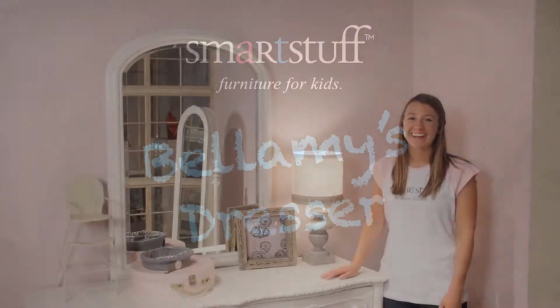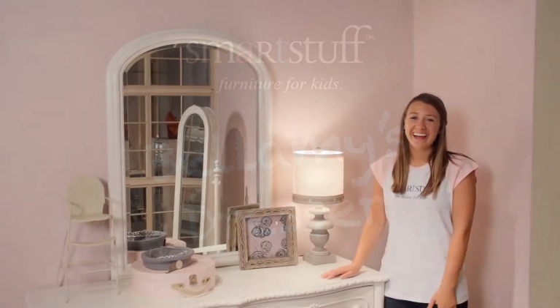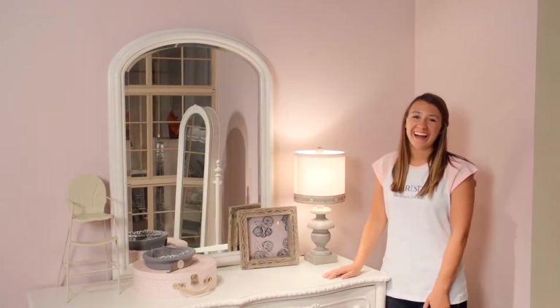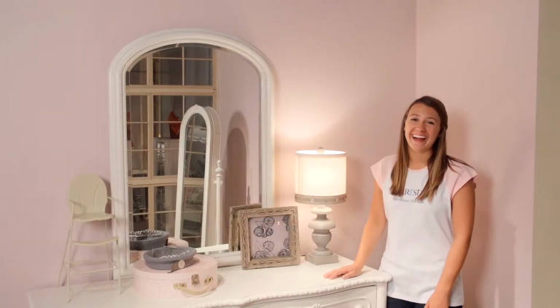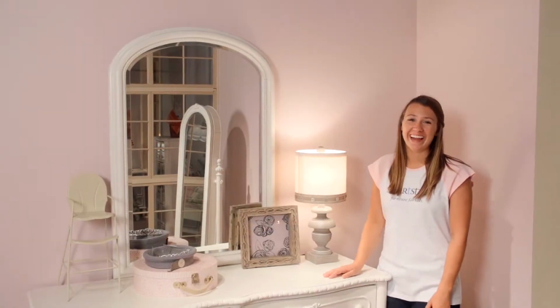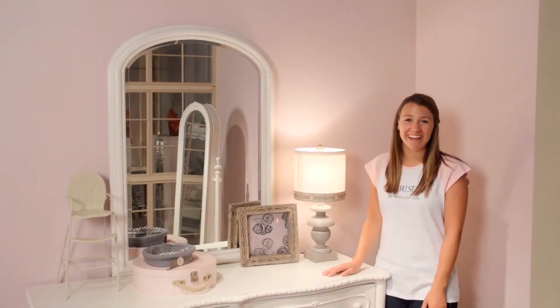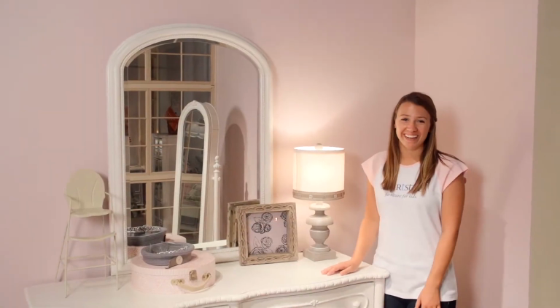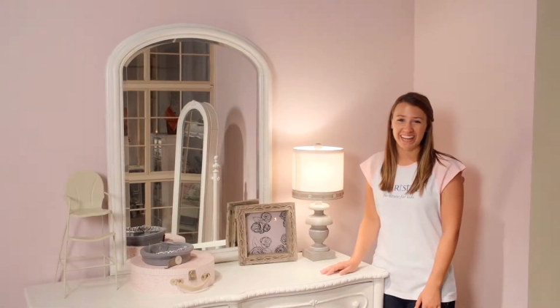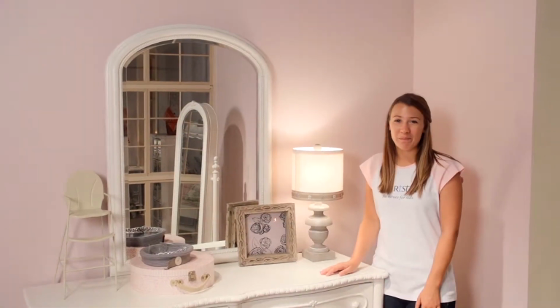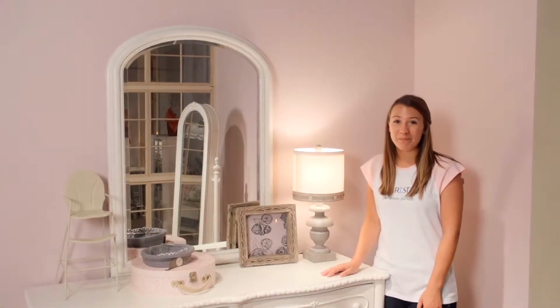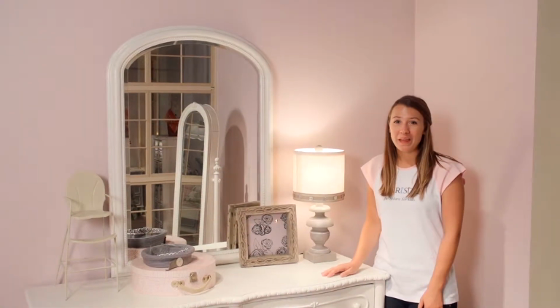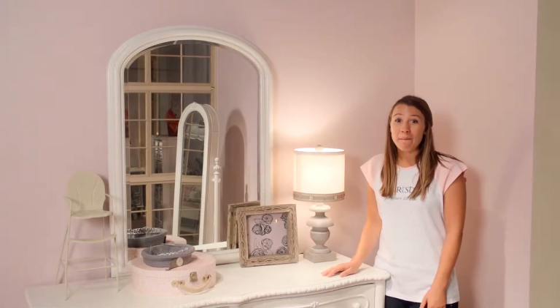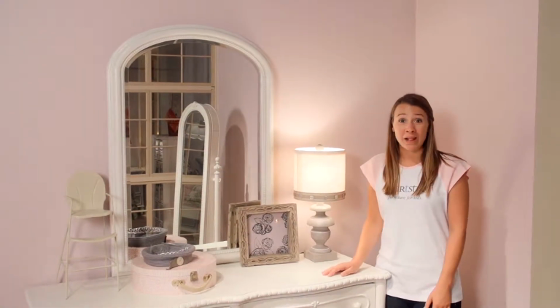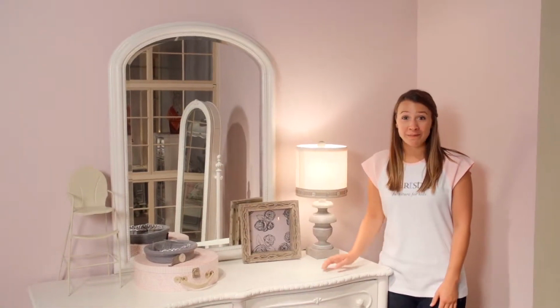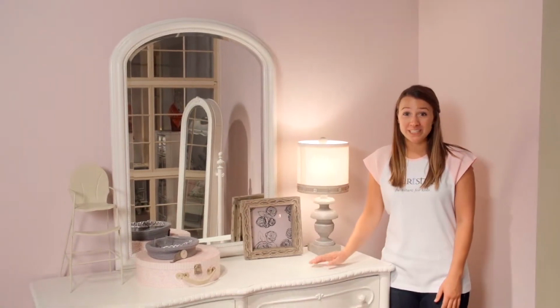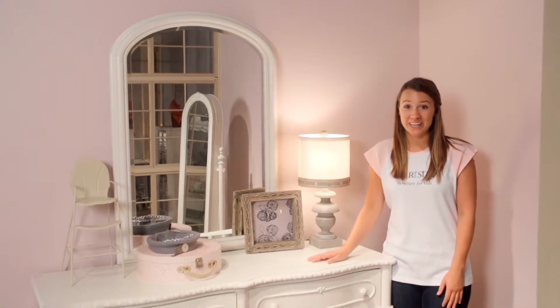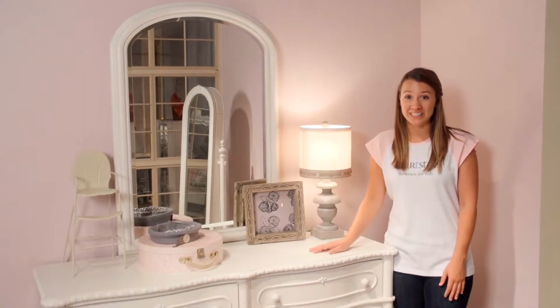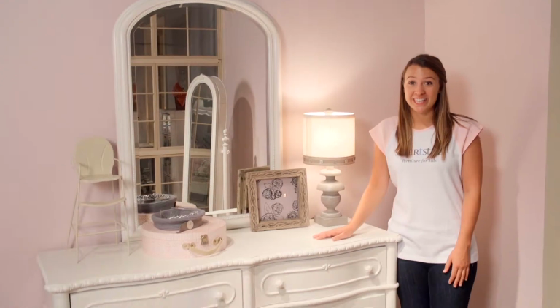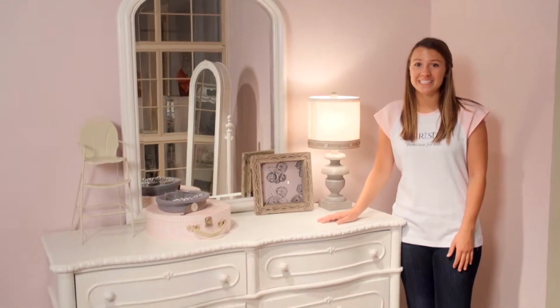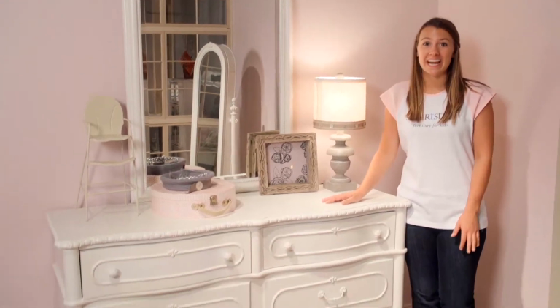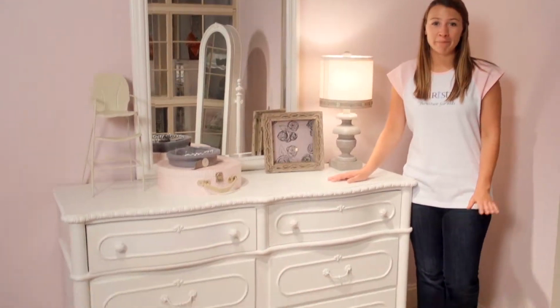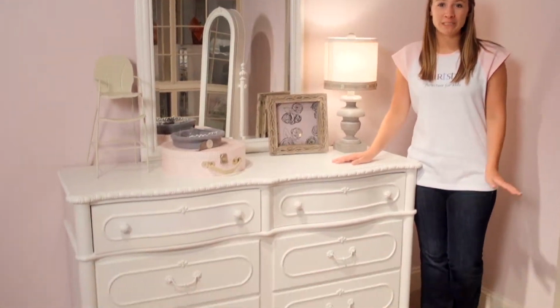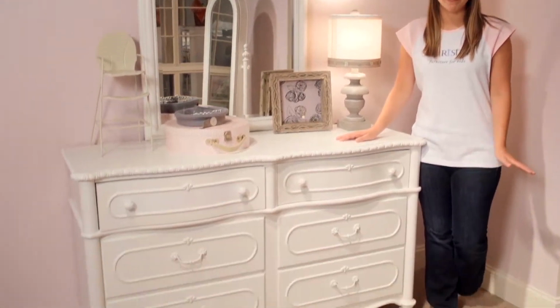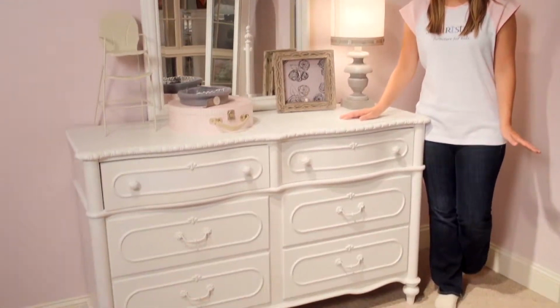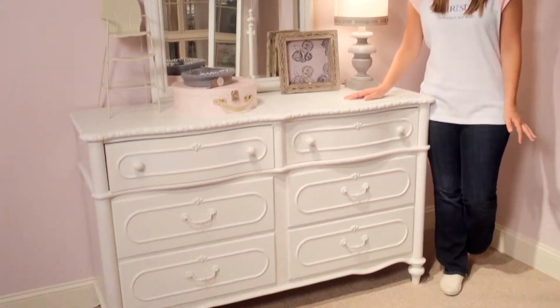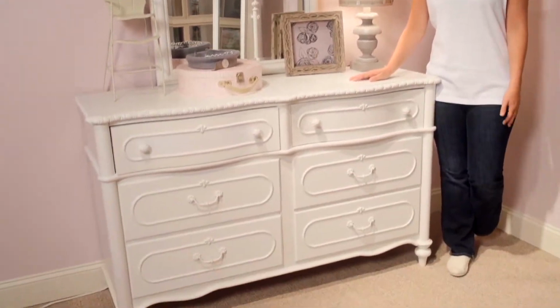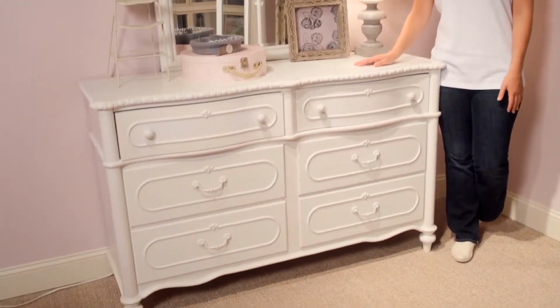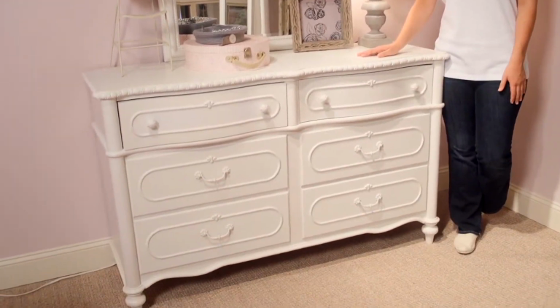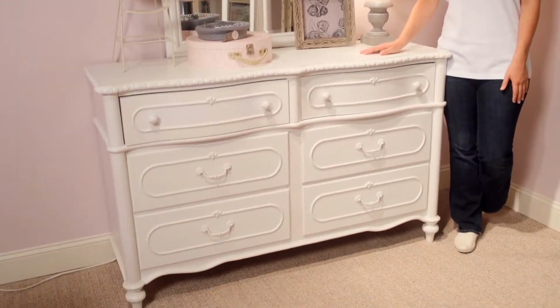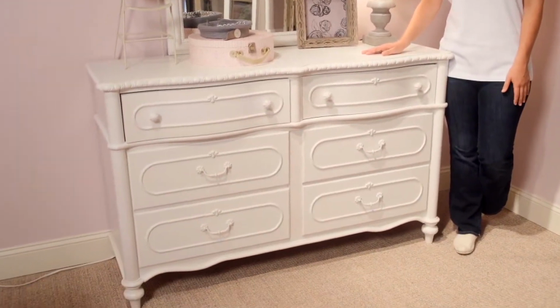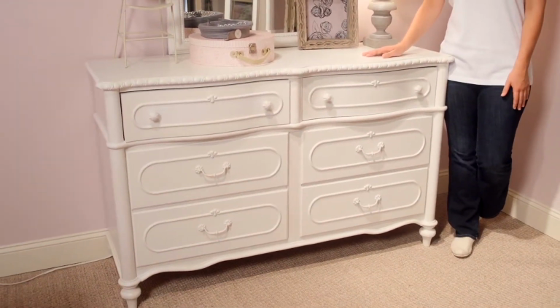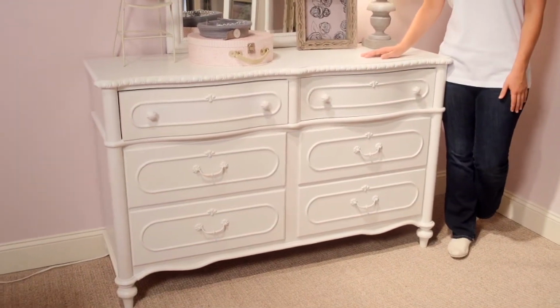Hi, I'm Annie. Bellamy's dresser is a timeless piece with so much to offer.